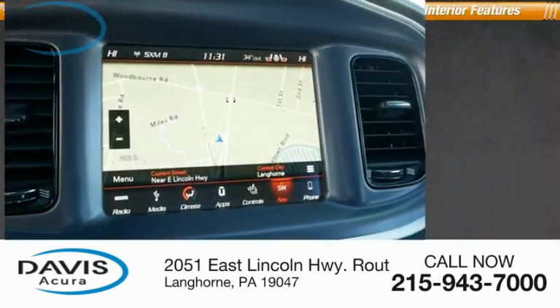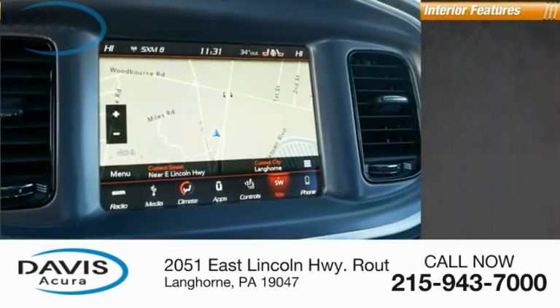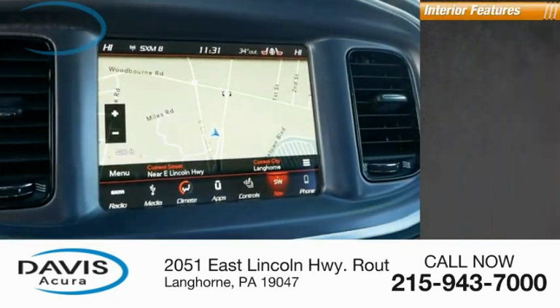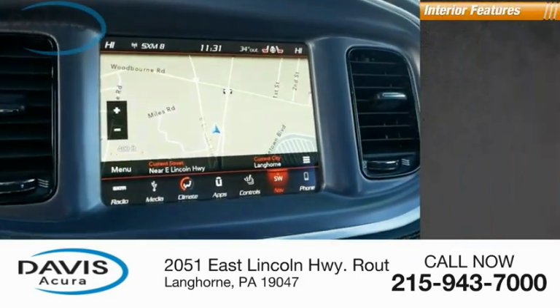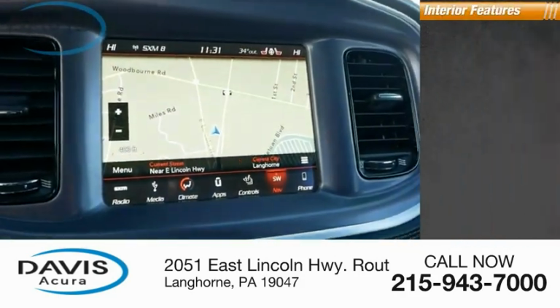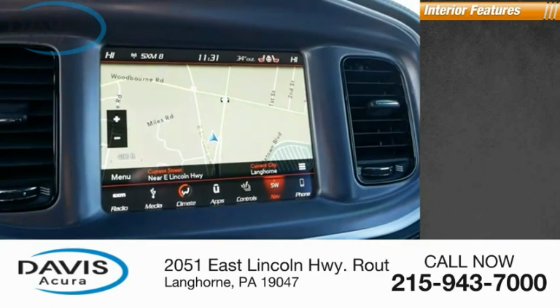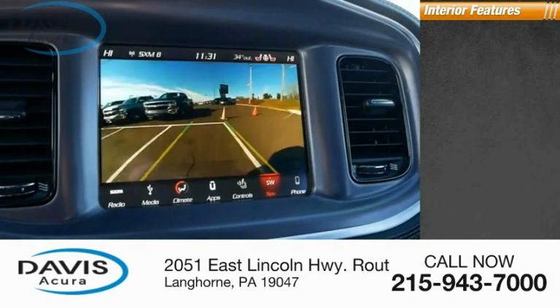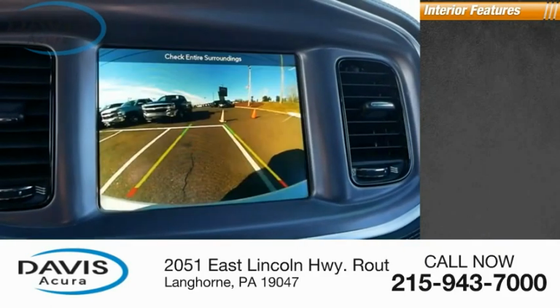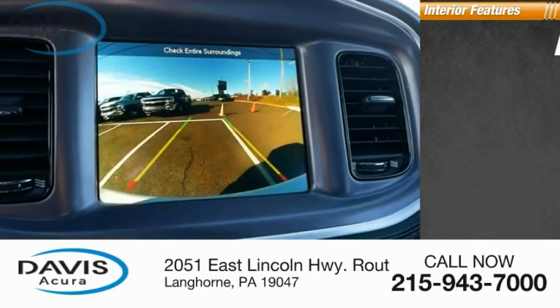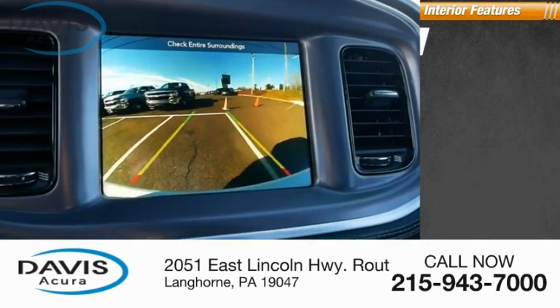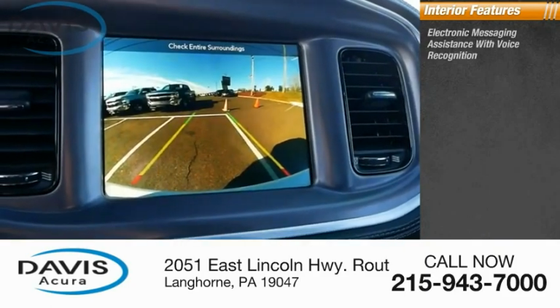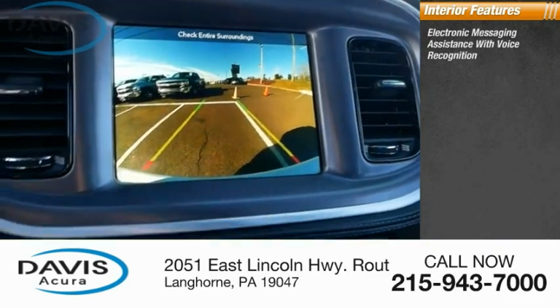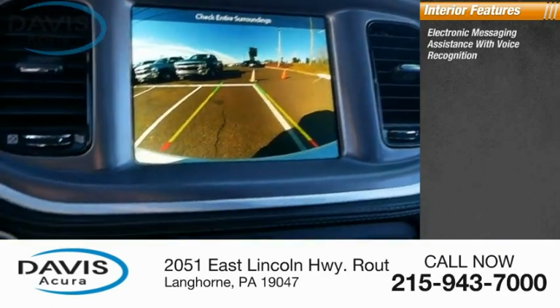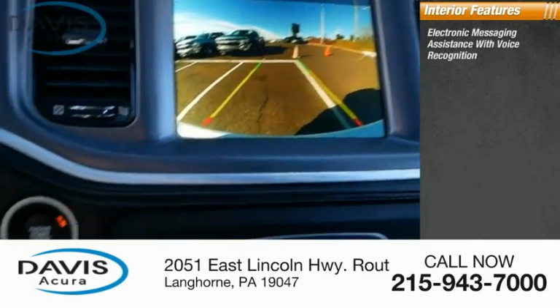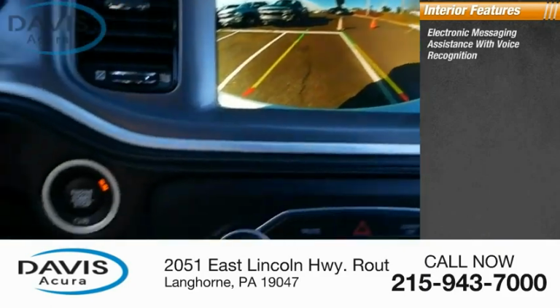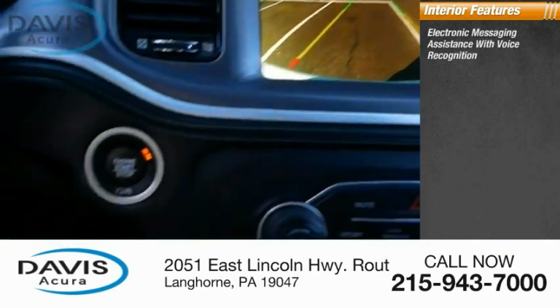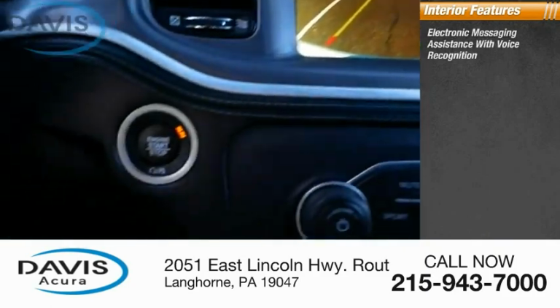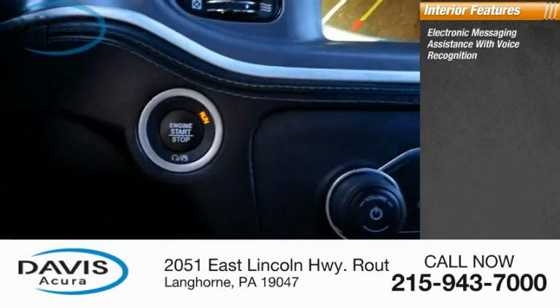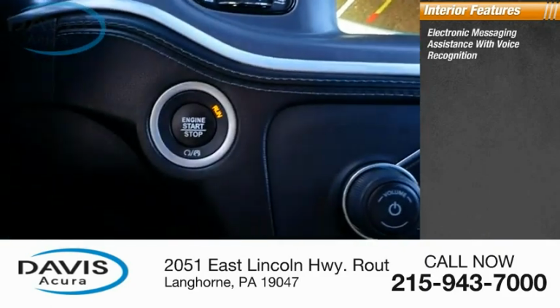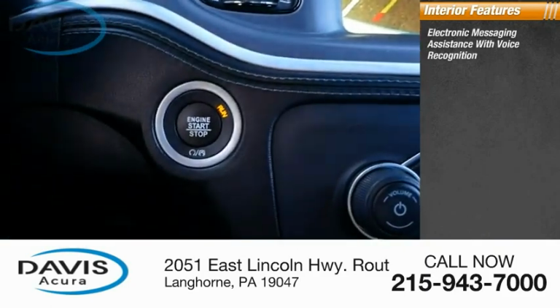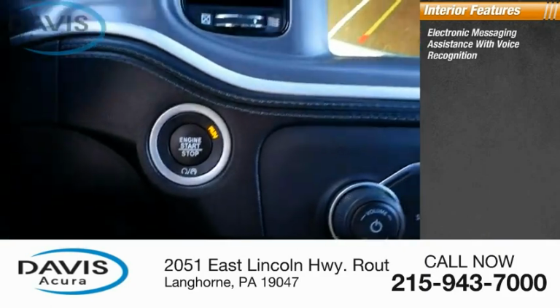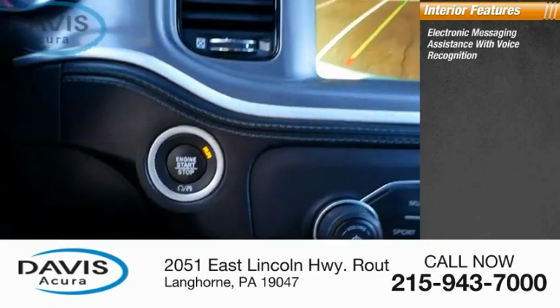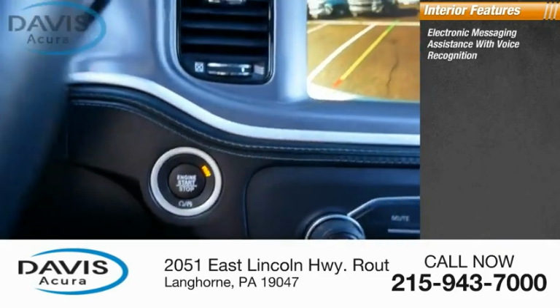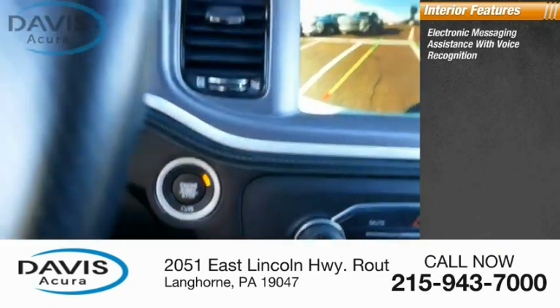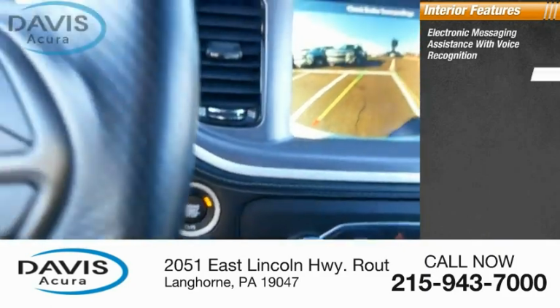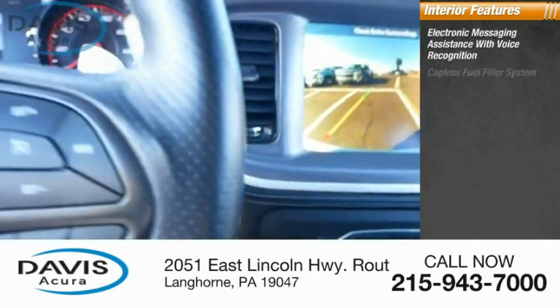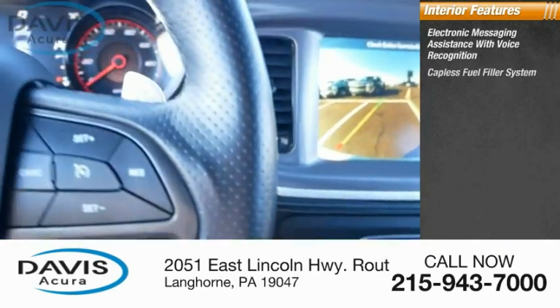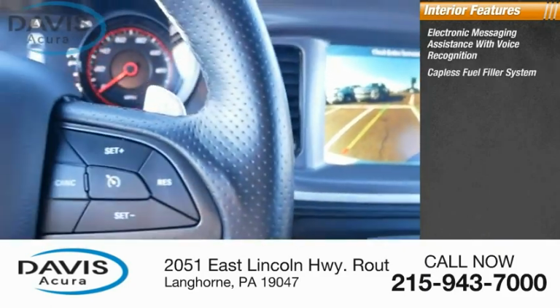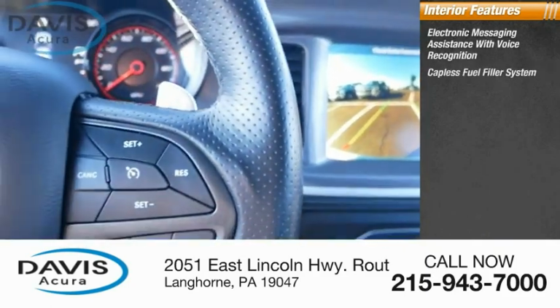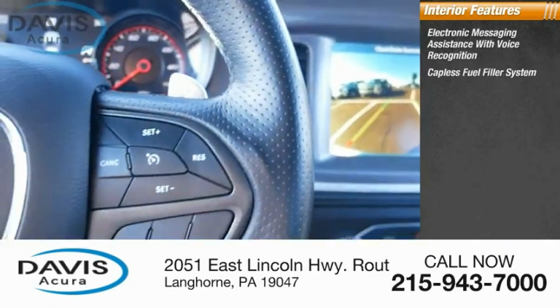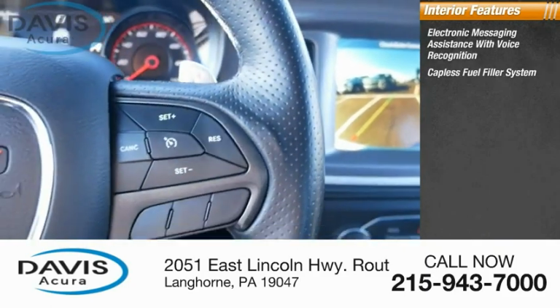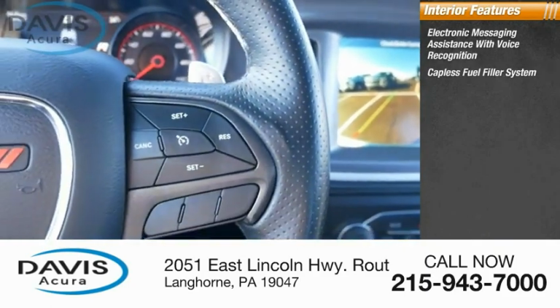Inside you'll find electronic messaging assistance with voice recognition, capless fuel filler system.